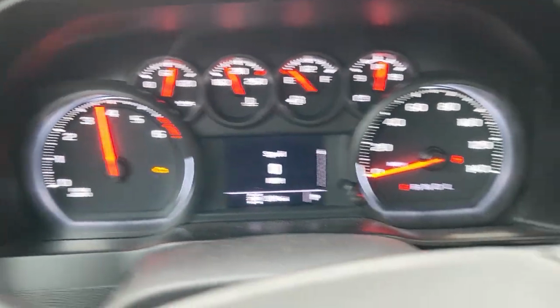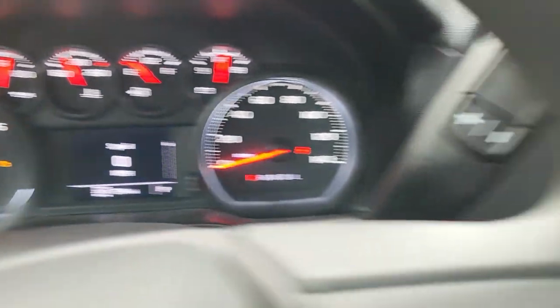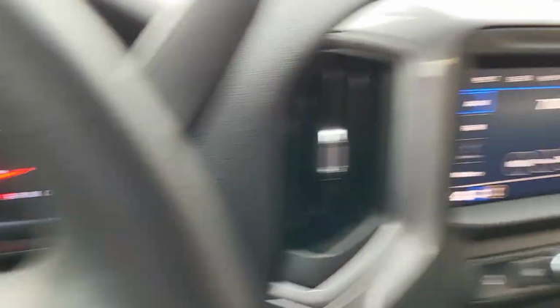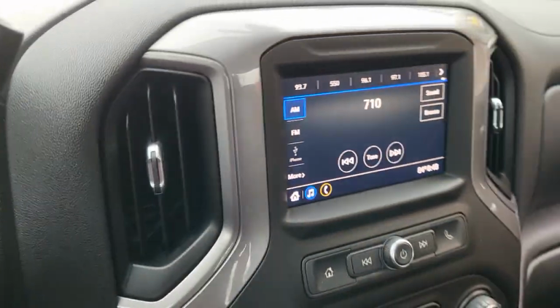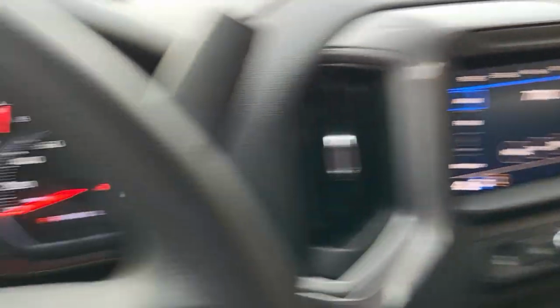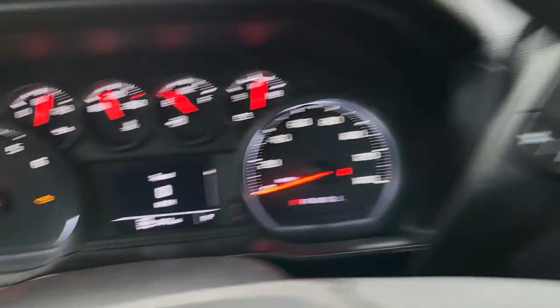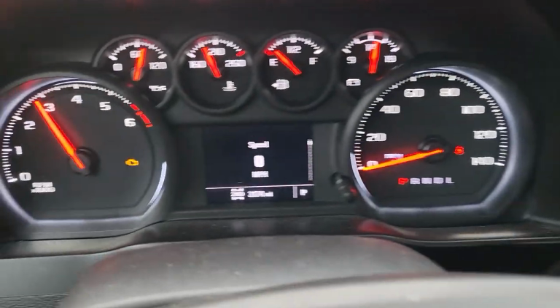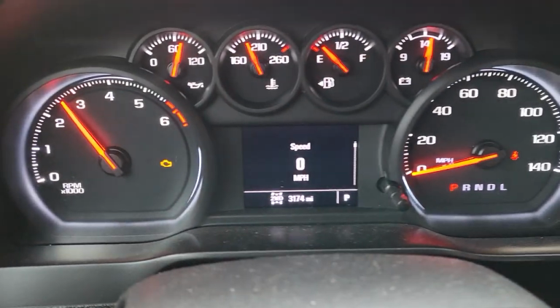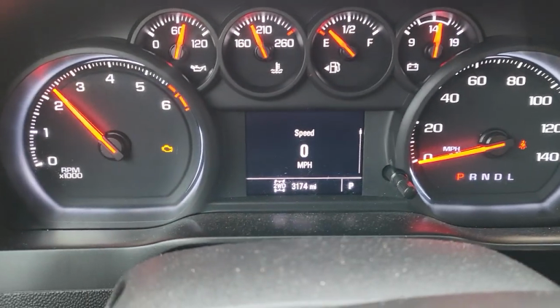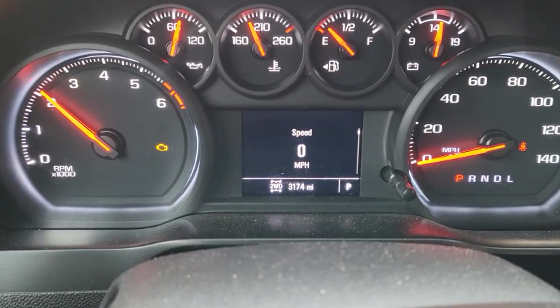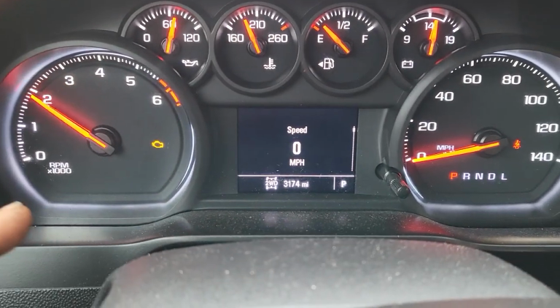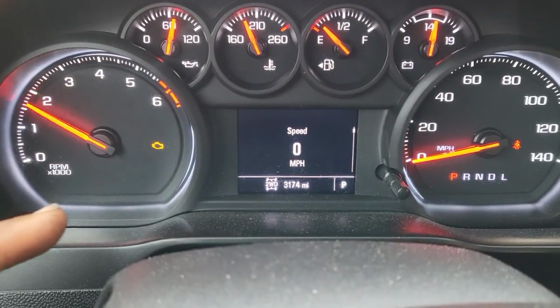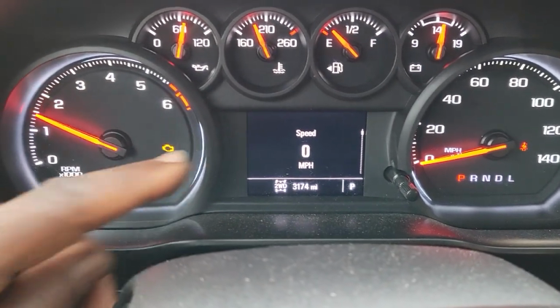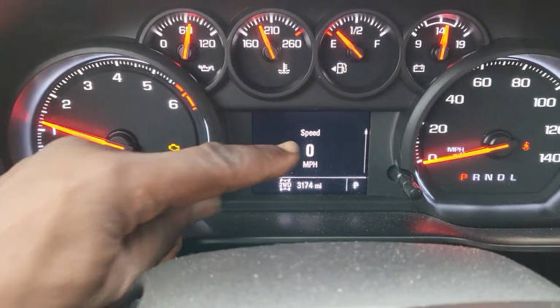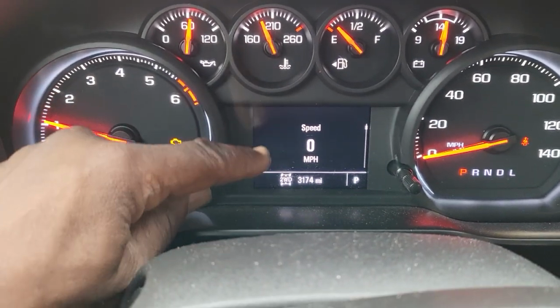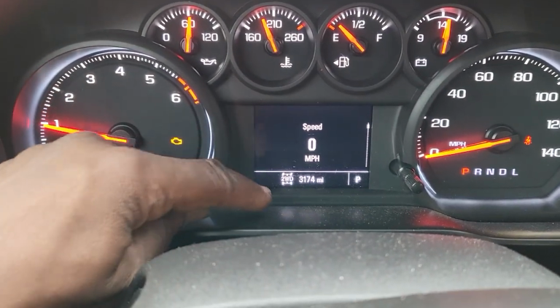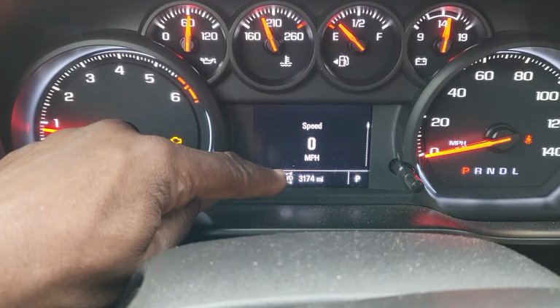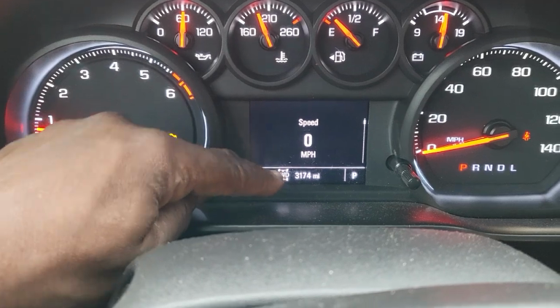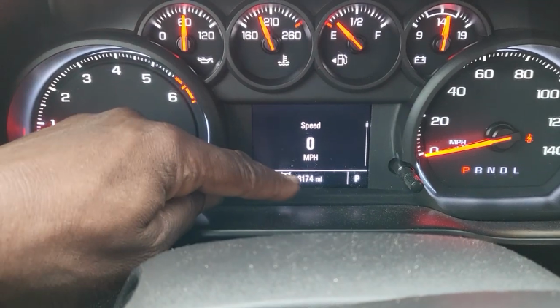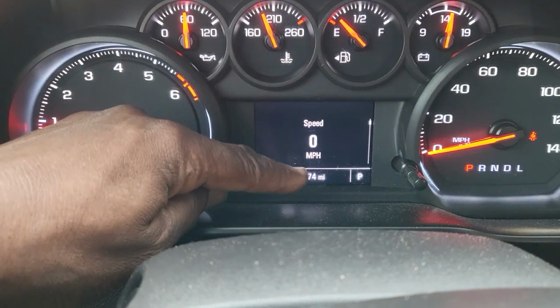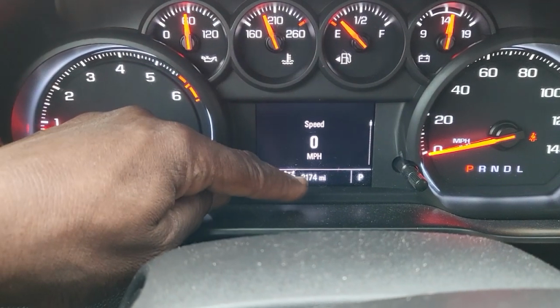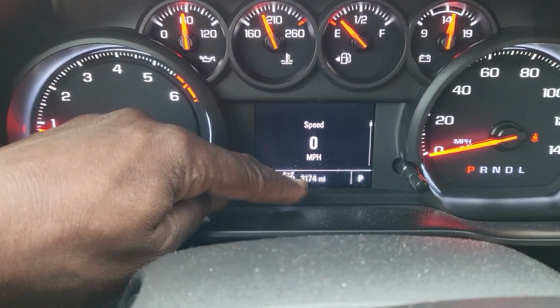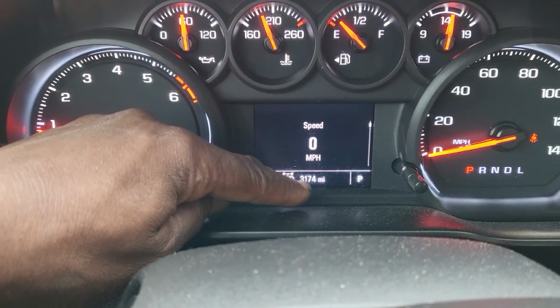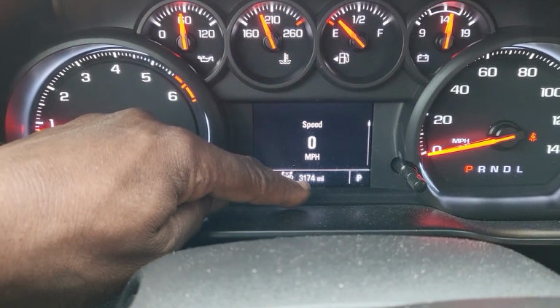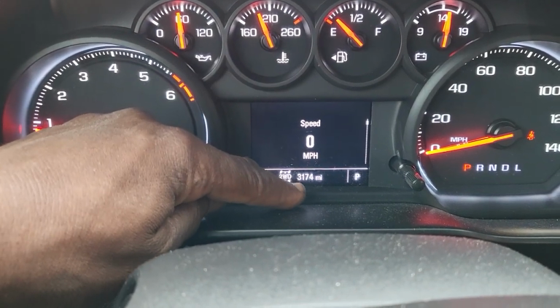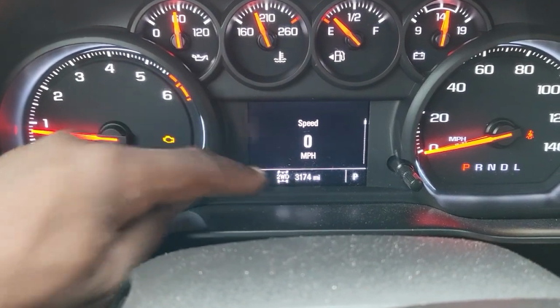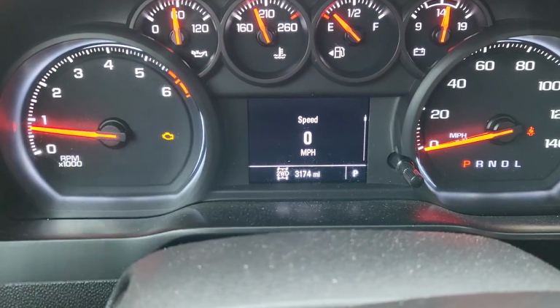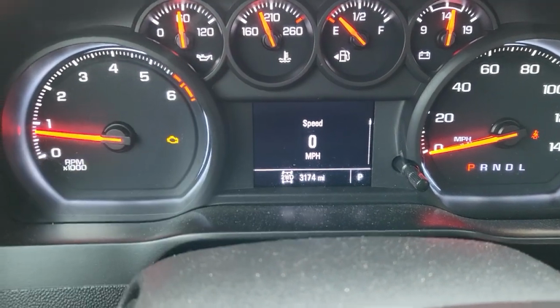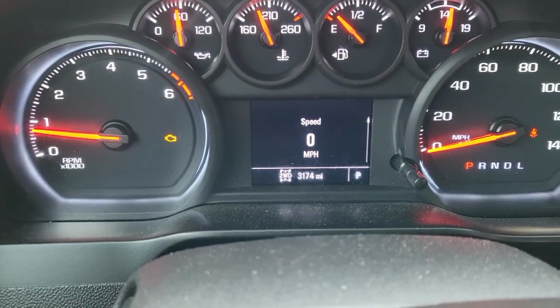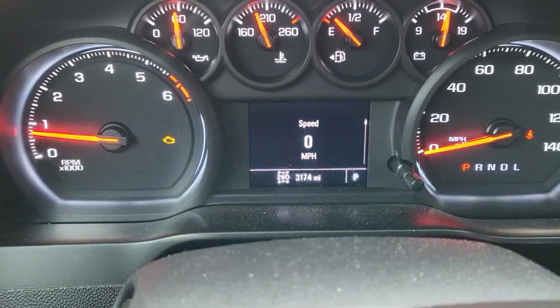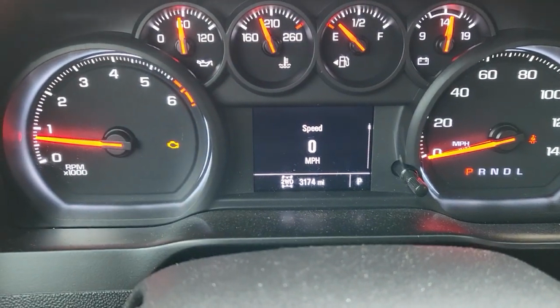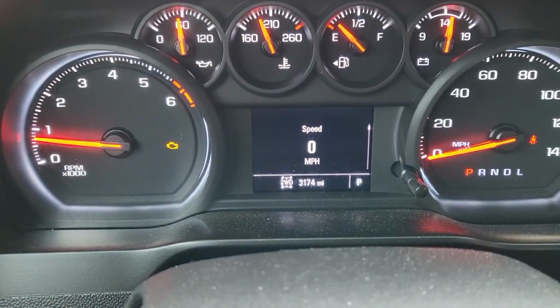This car is good. How many miles? 300 — 3,174.